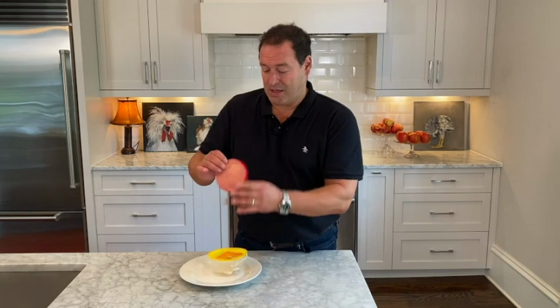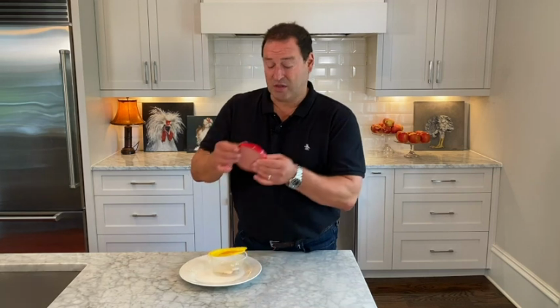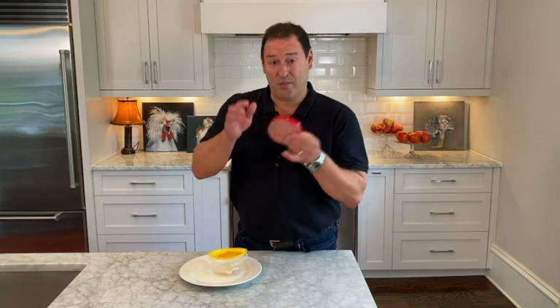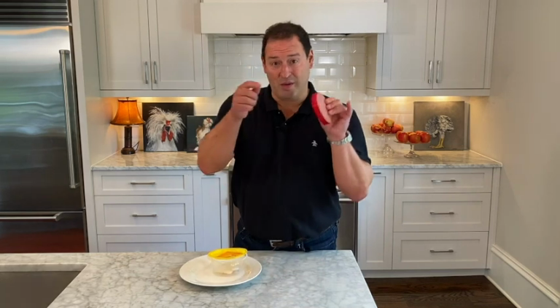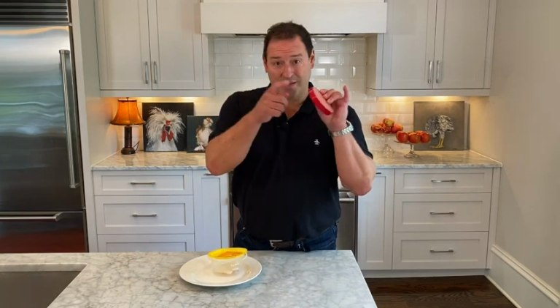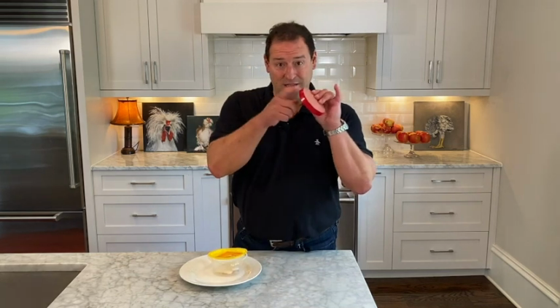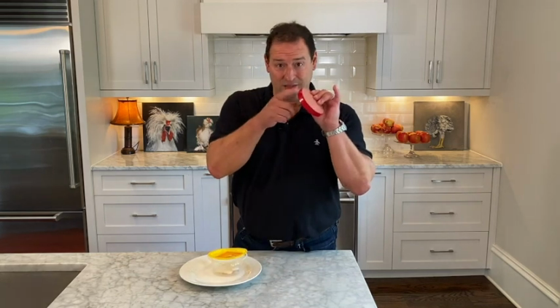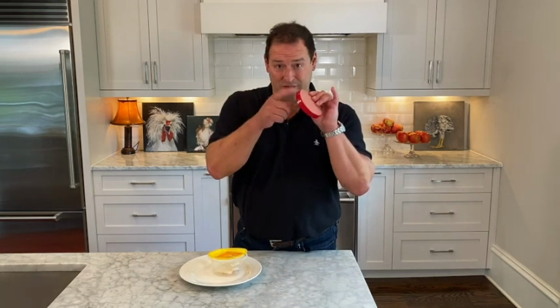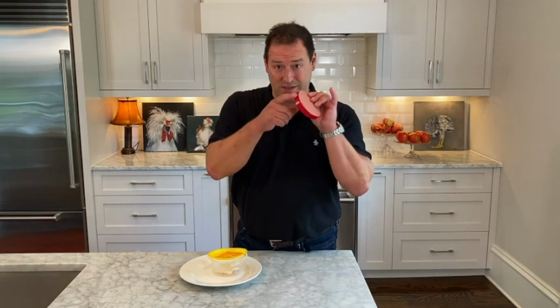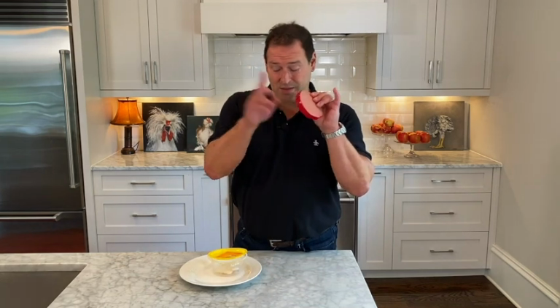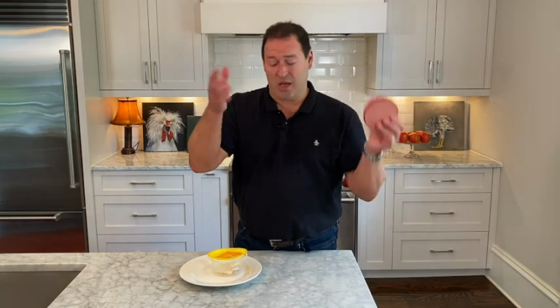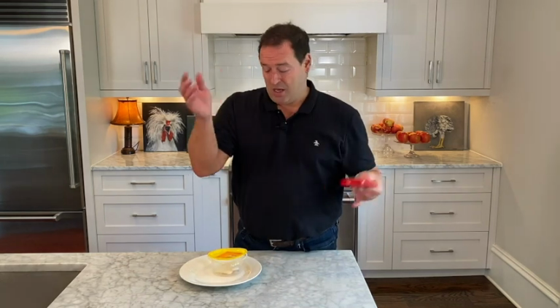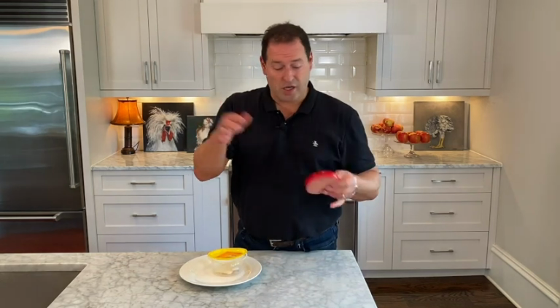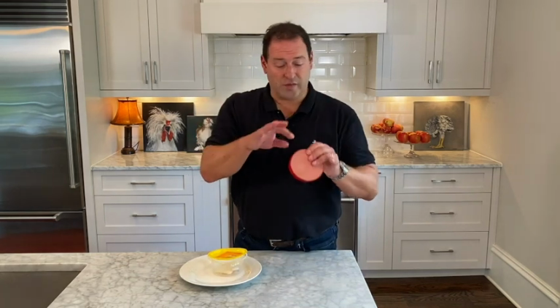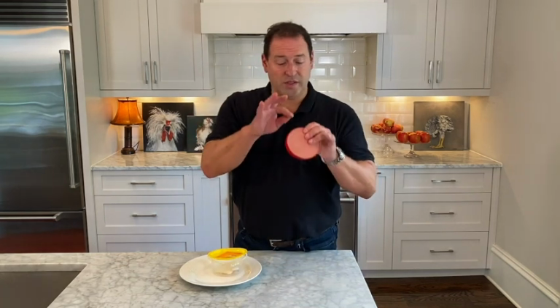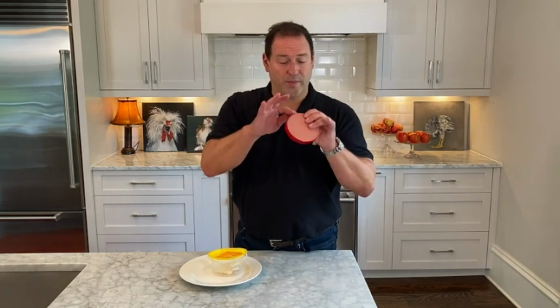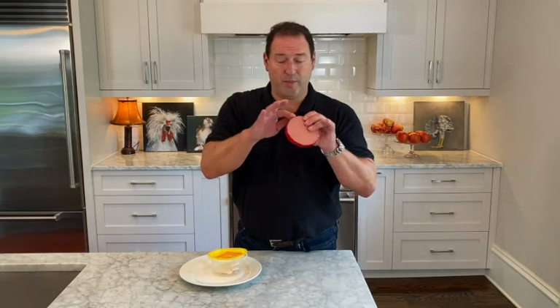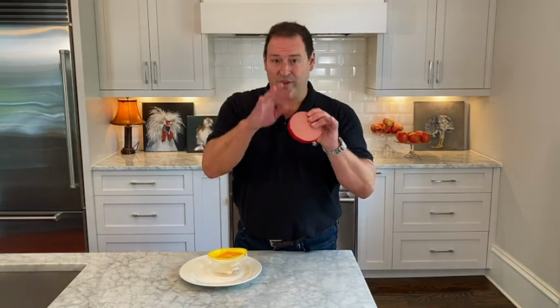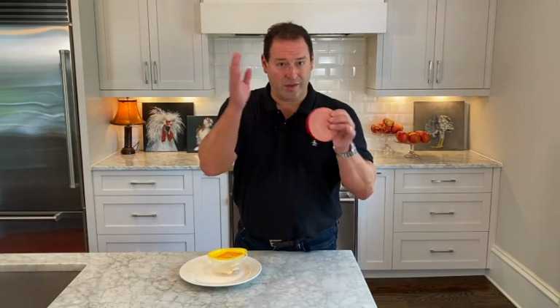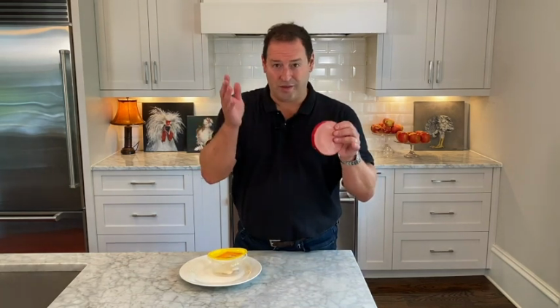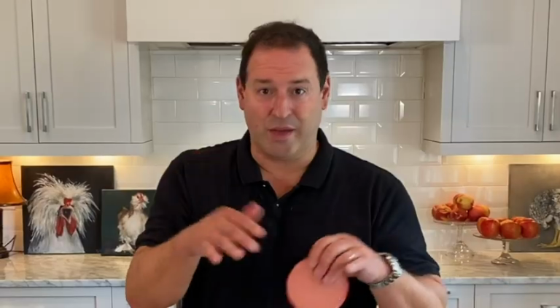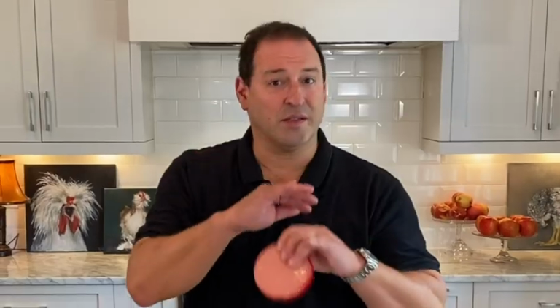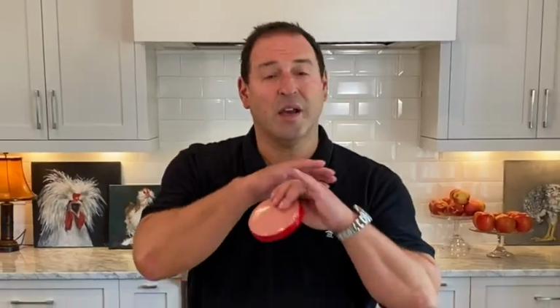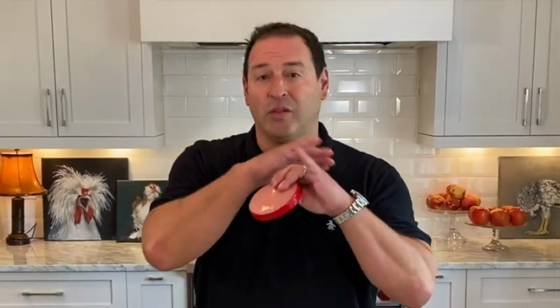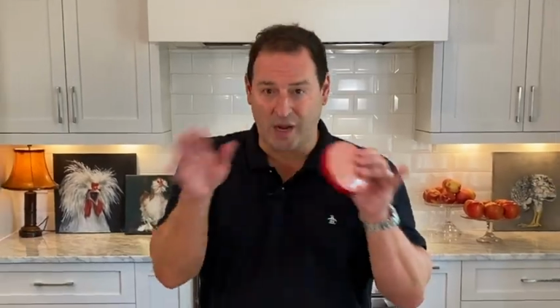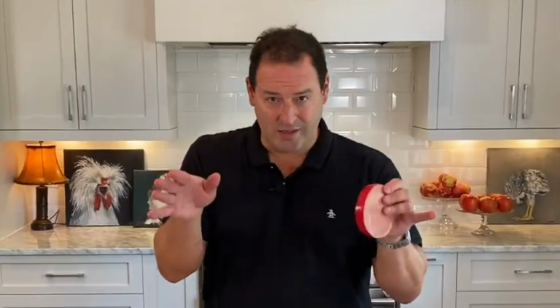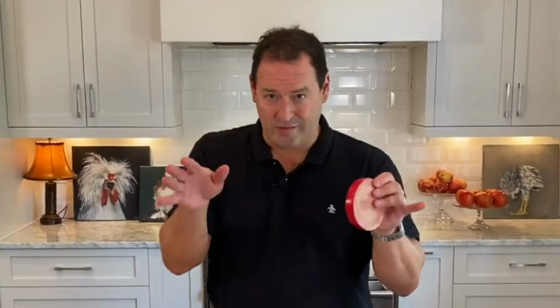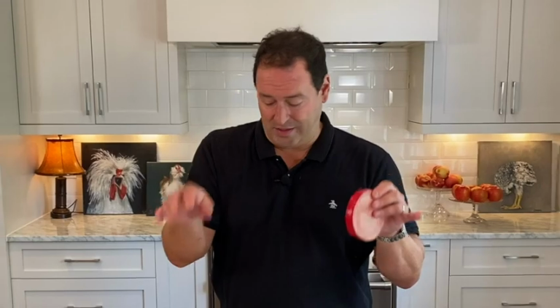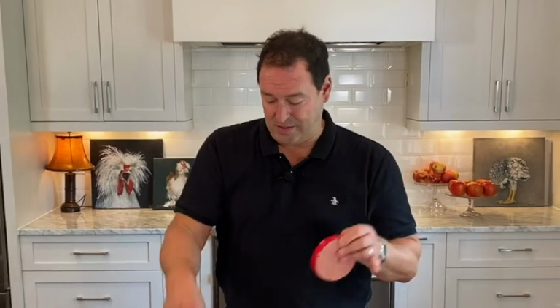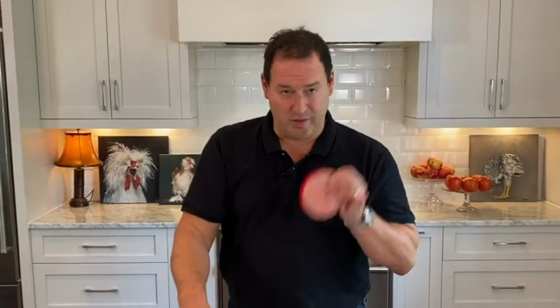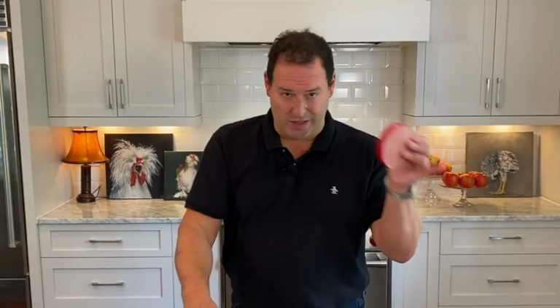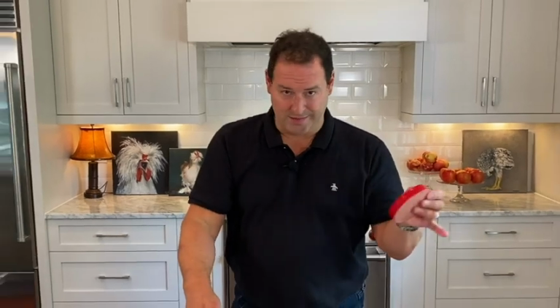Now, it's important not to eat these rings. Controversial as it is, some people think you can eat the rings — do not eat the rings. They're plastic.